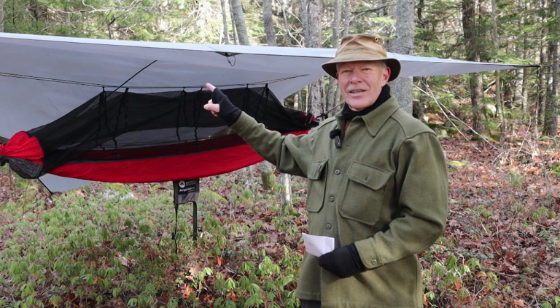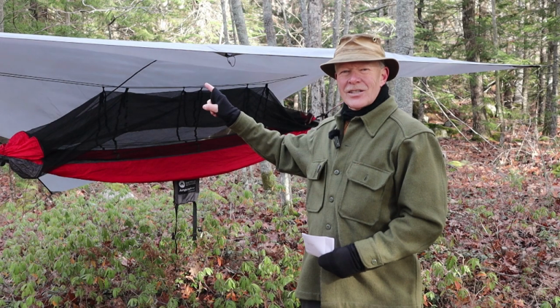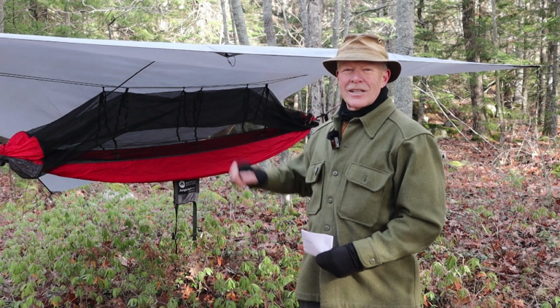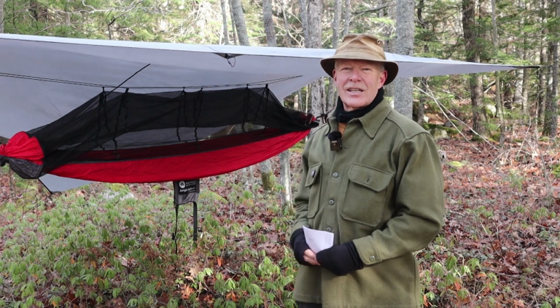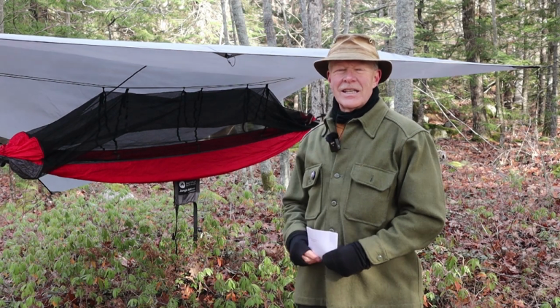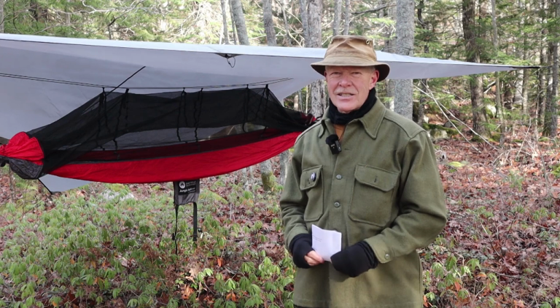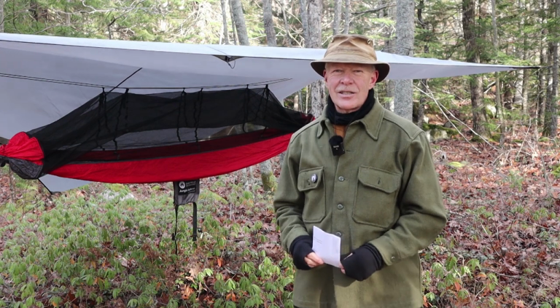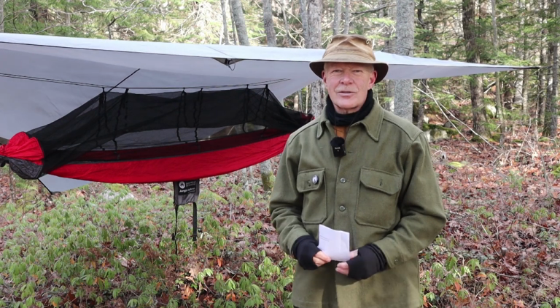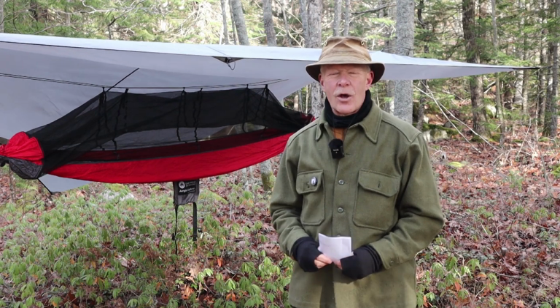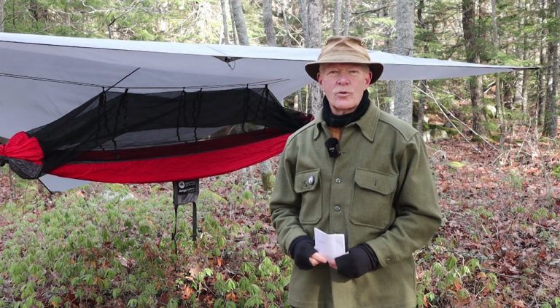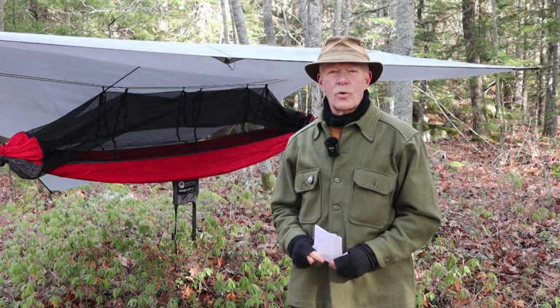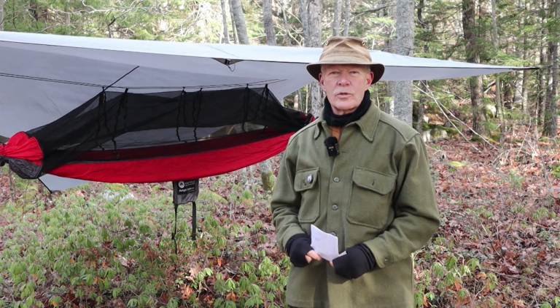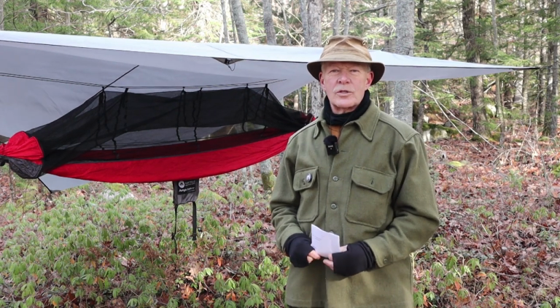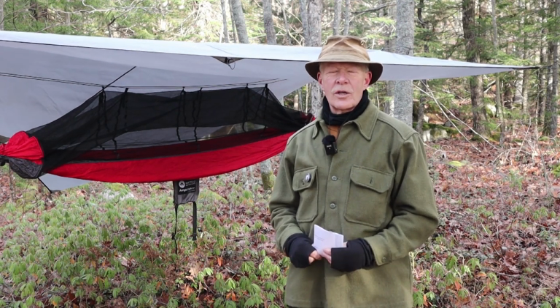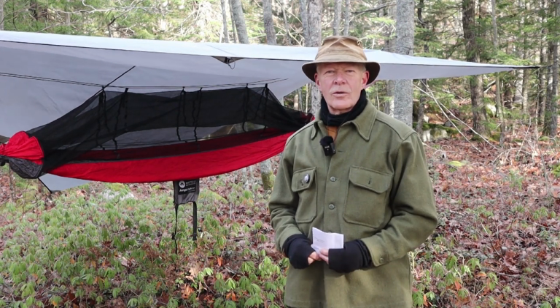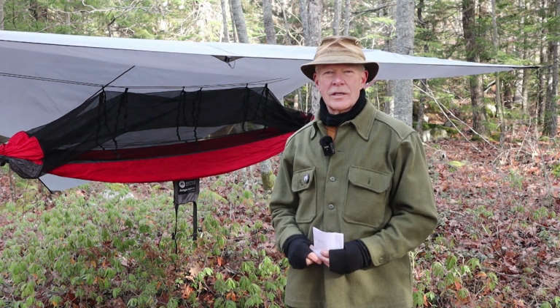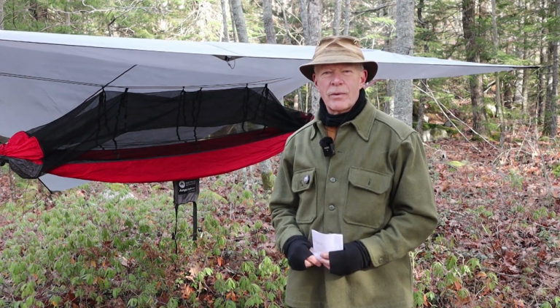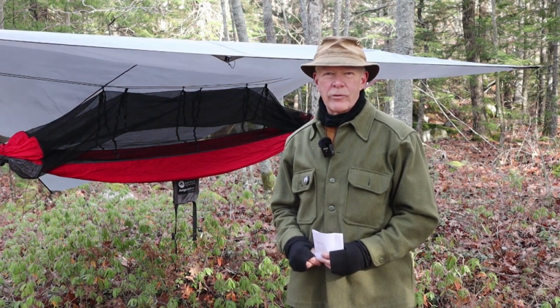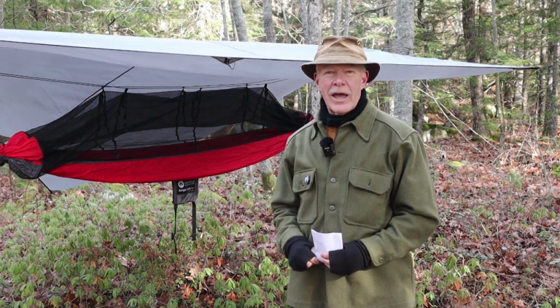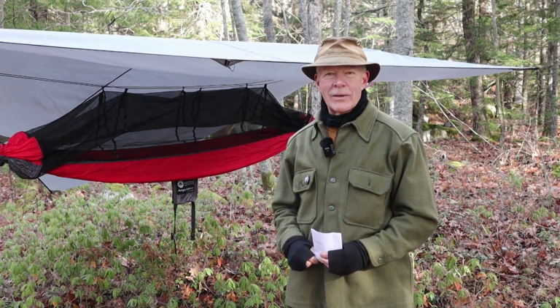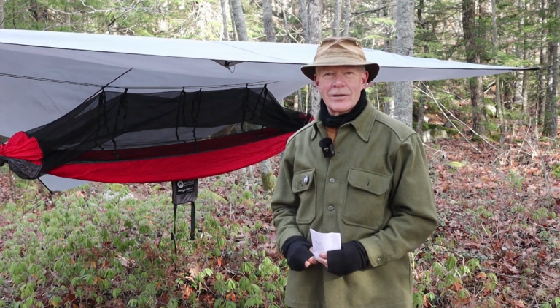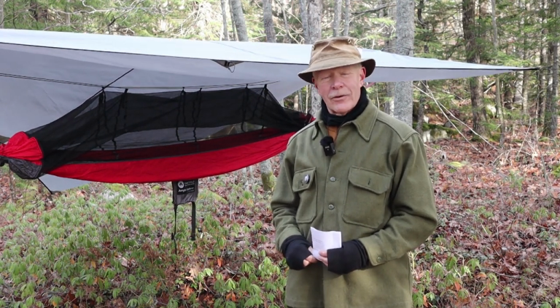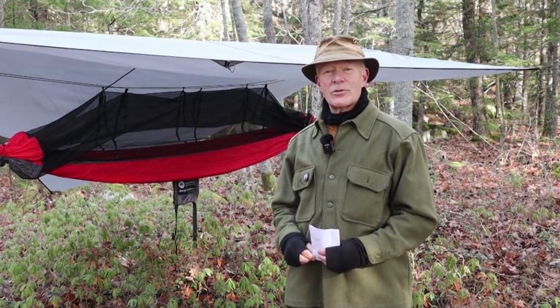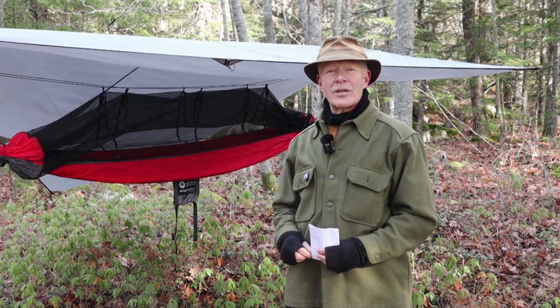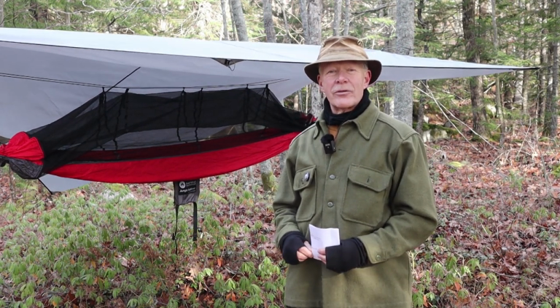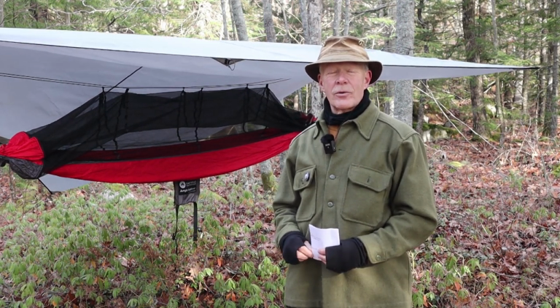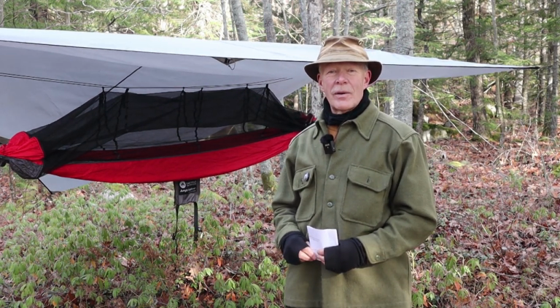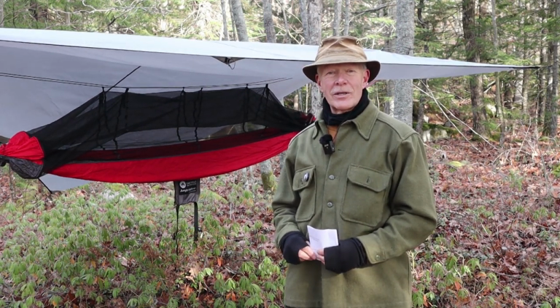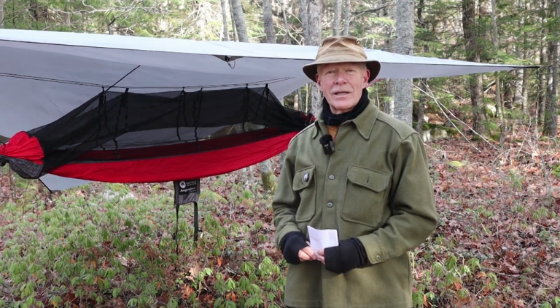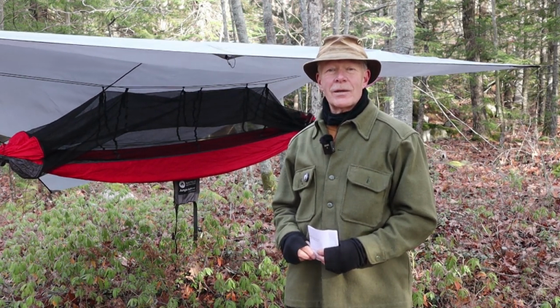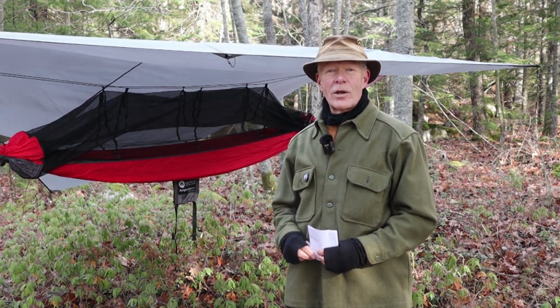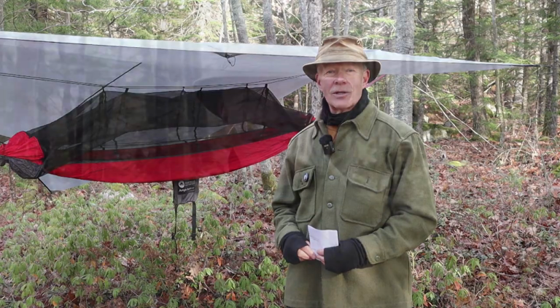This is the East Hills Outdoors Jungle Explorer hammock. If you're interested in hearing more about it, keep watching.